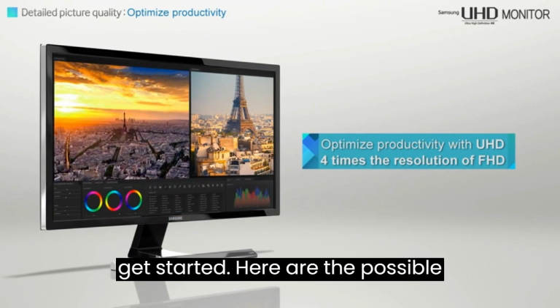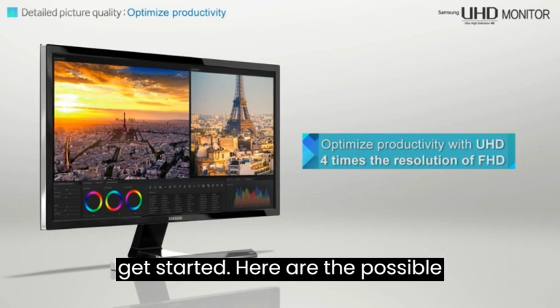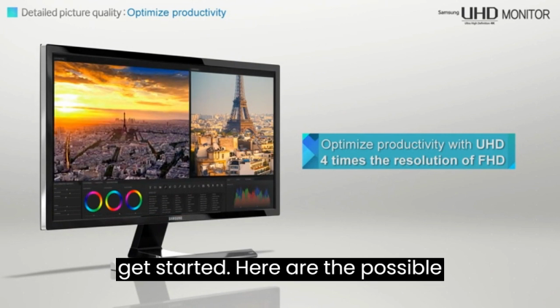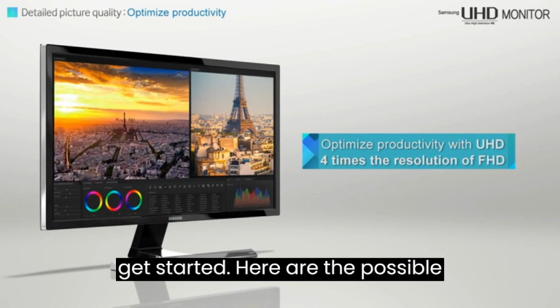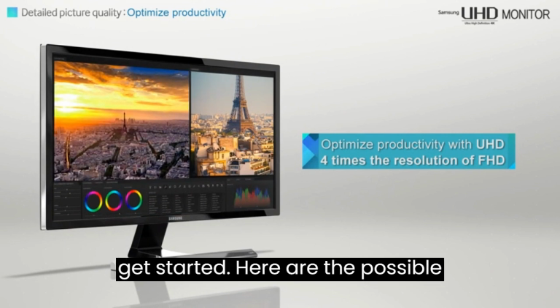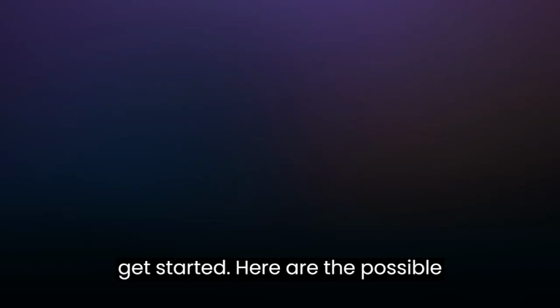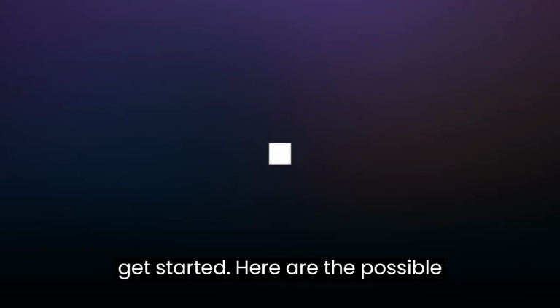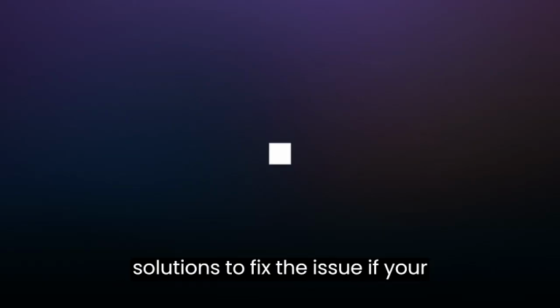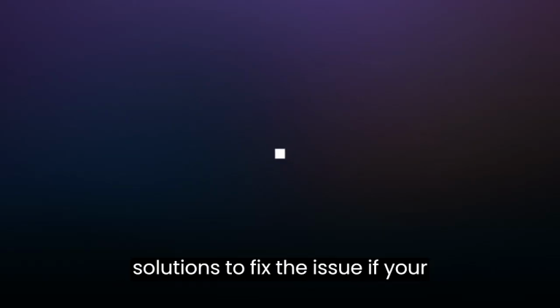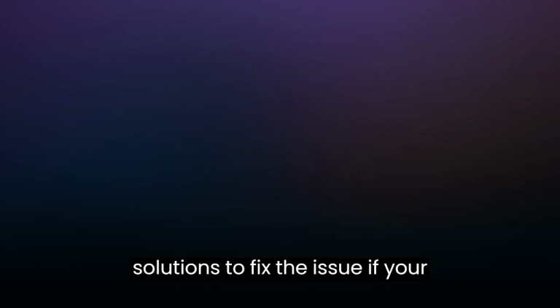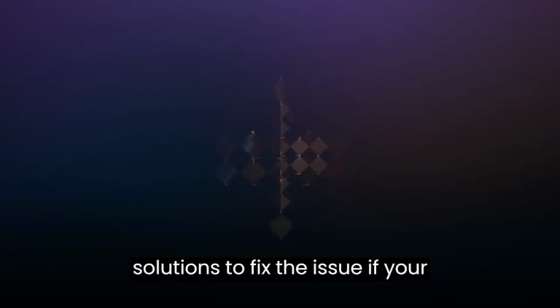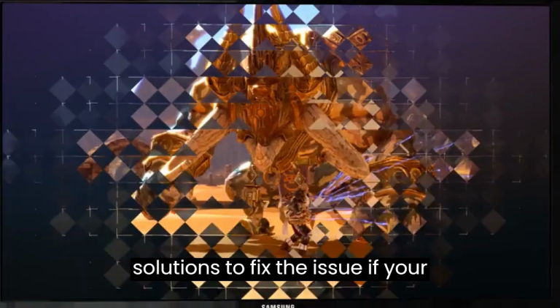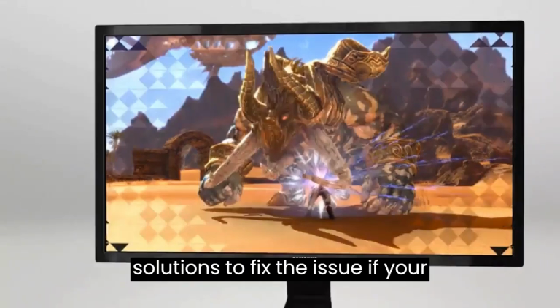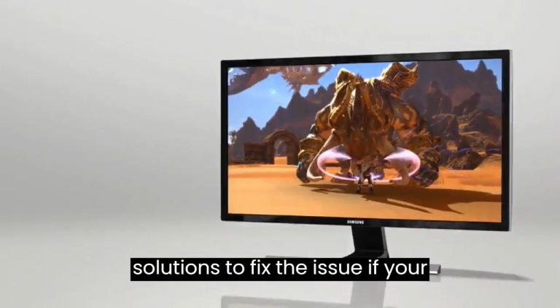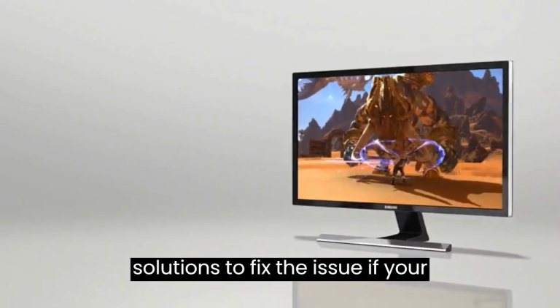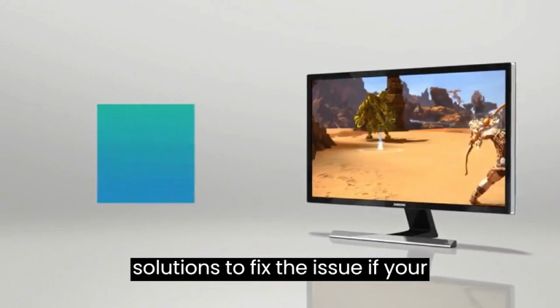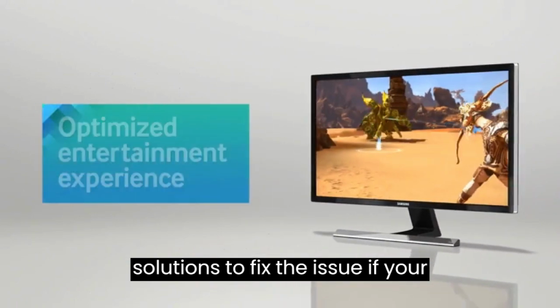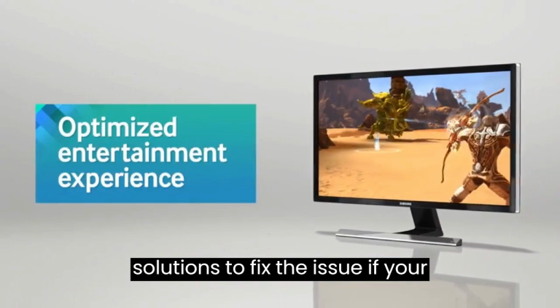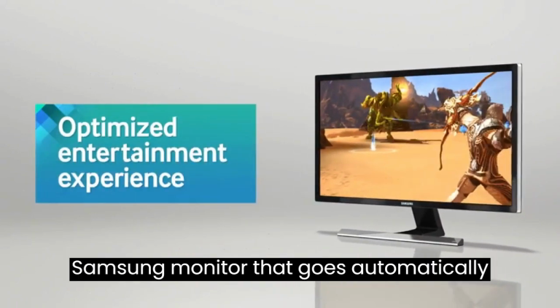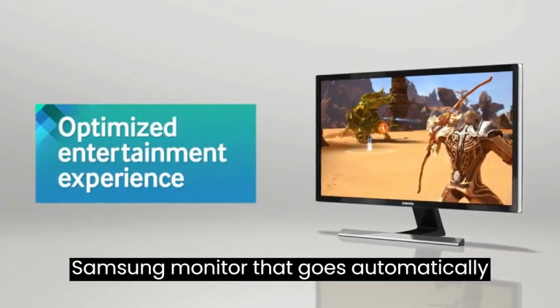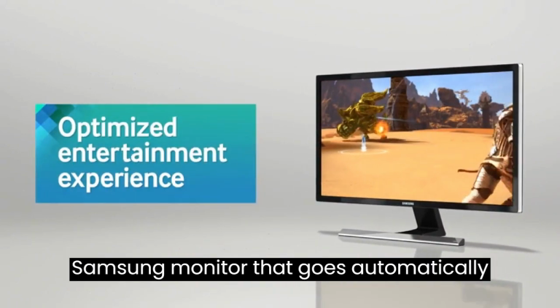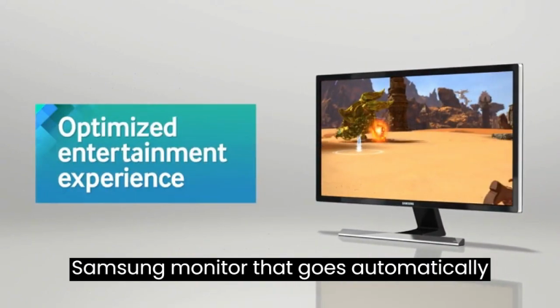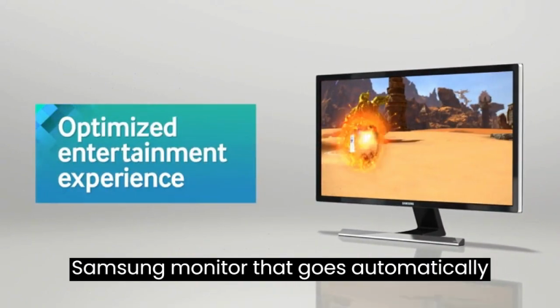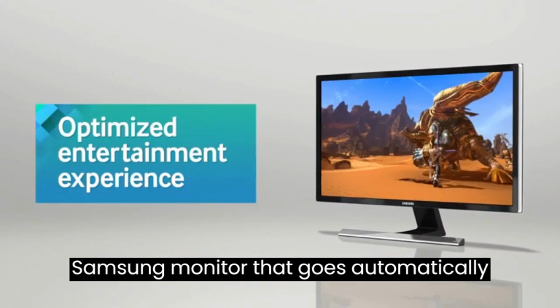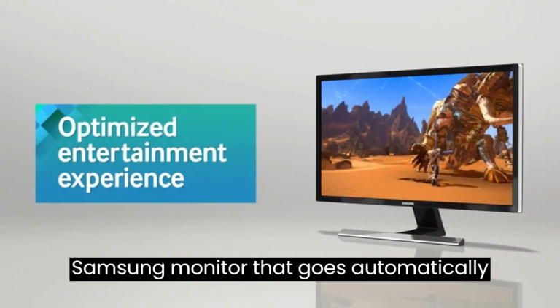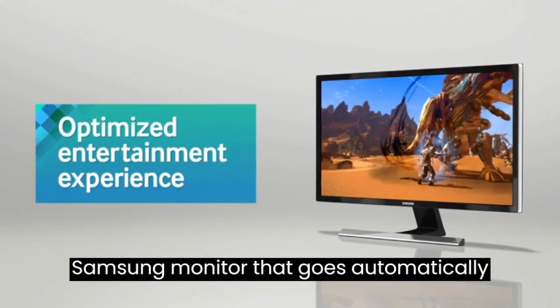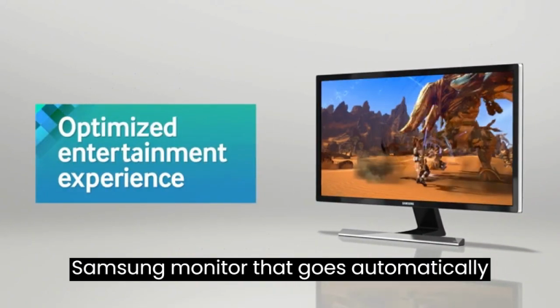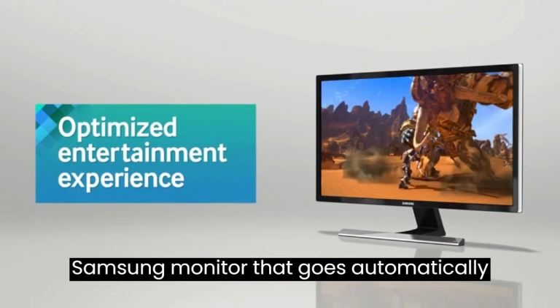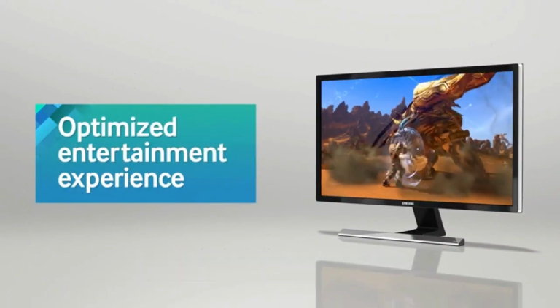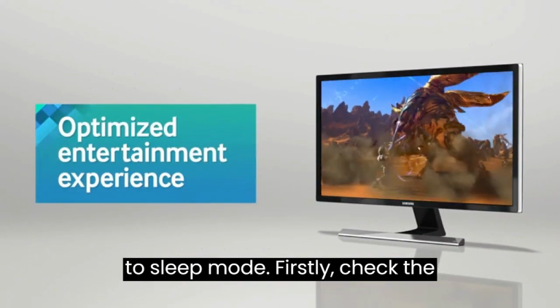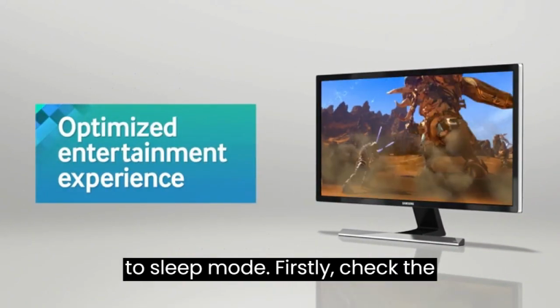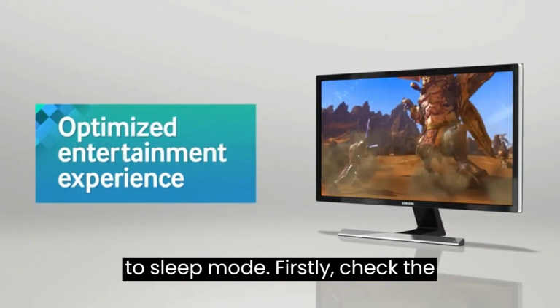Here are the possible solutions to fix the issue if your Samsung monitor goes automatically to sleep mode.